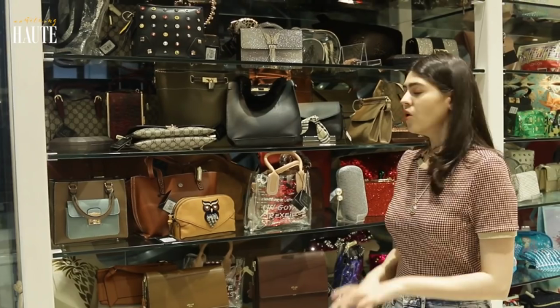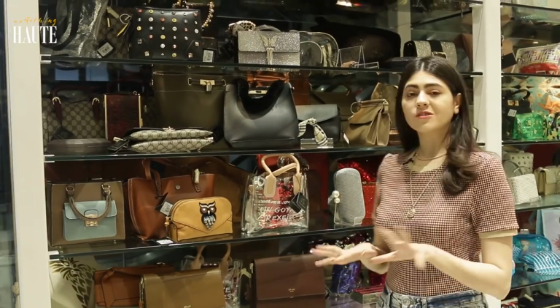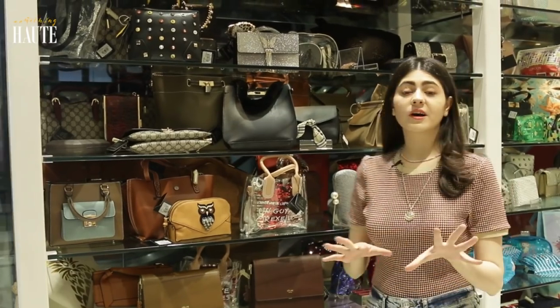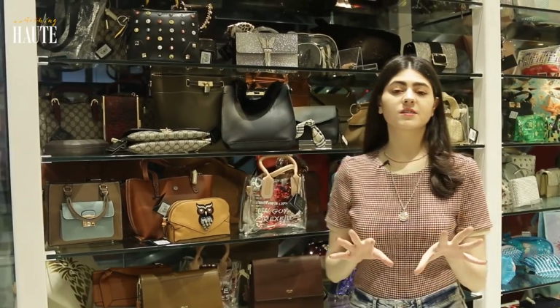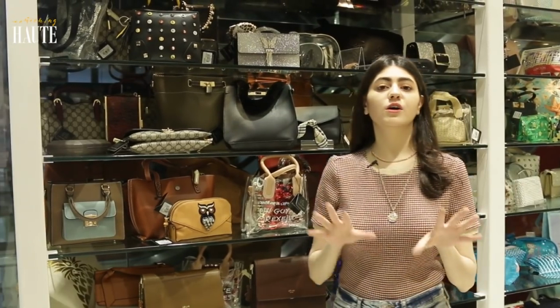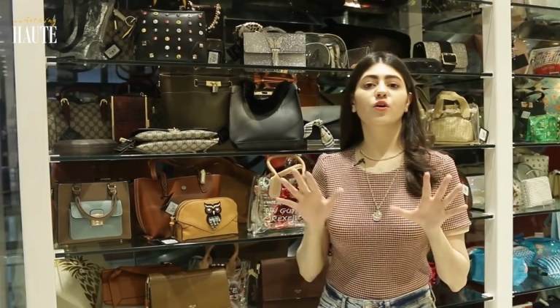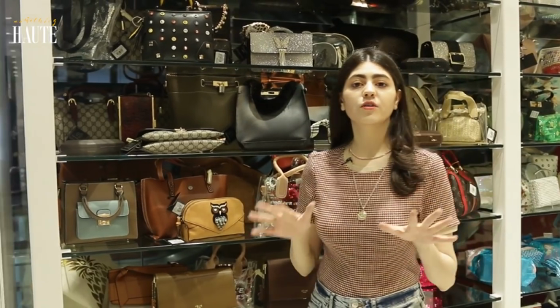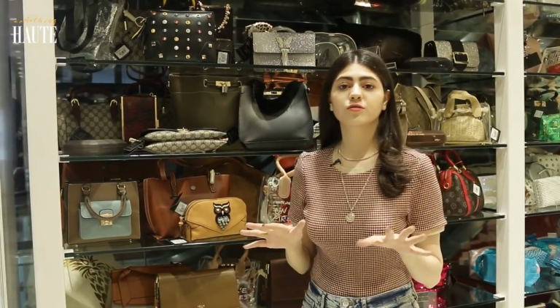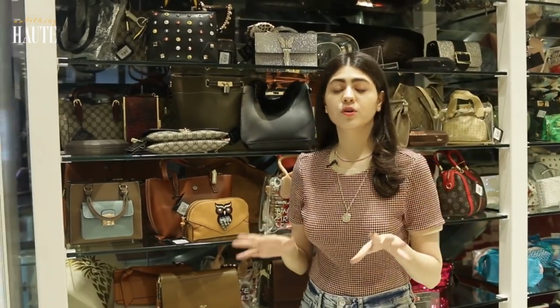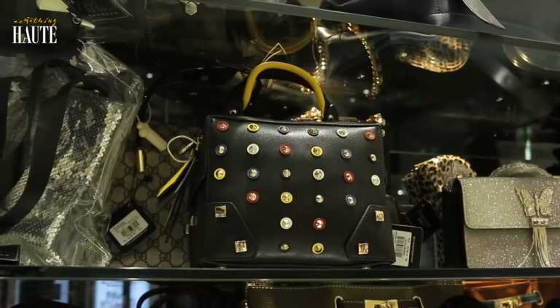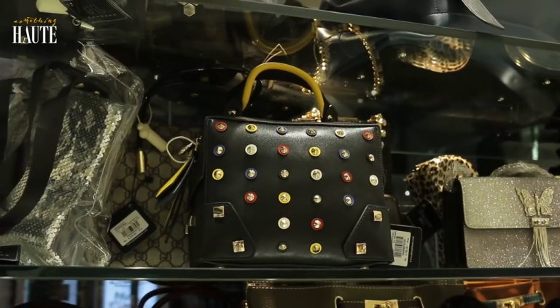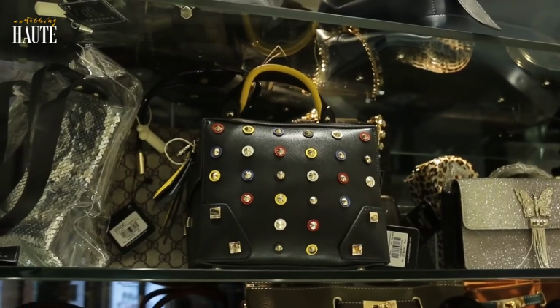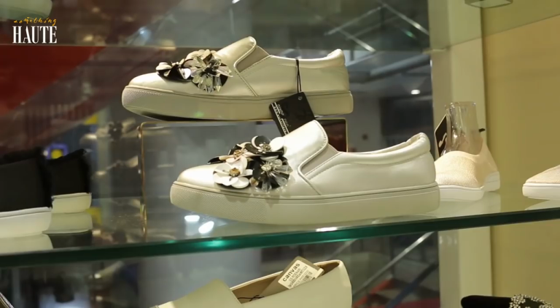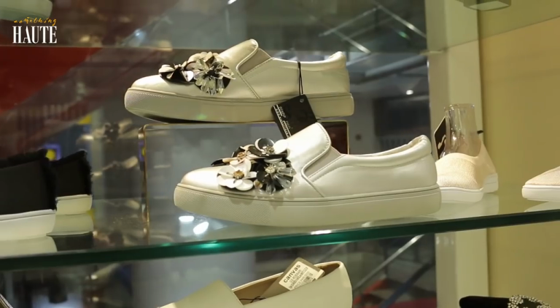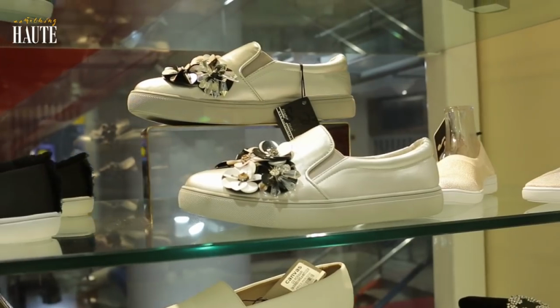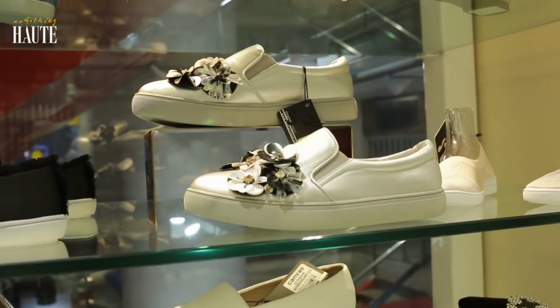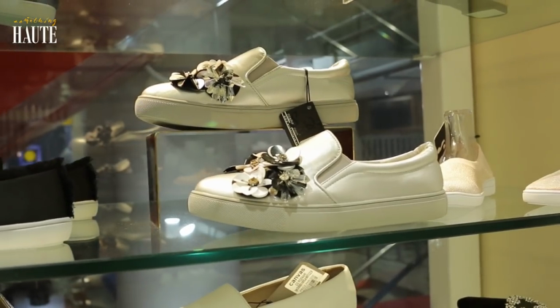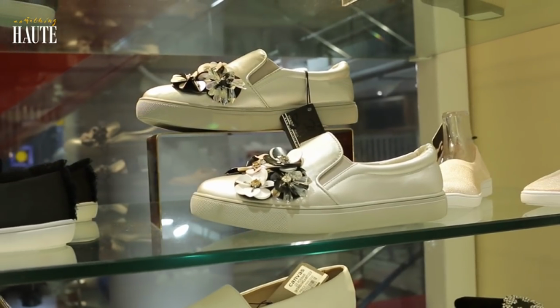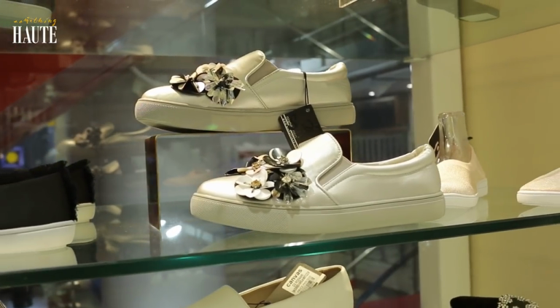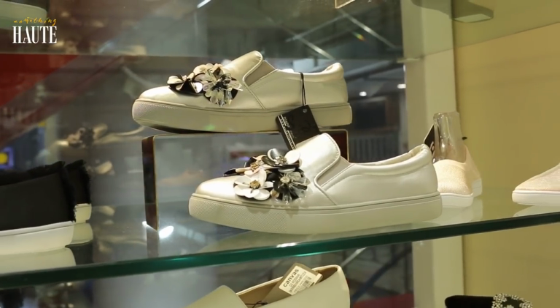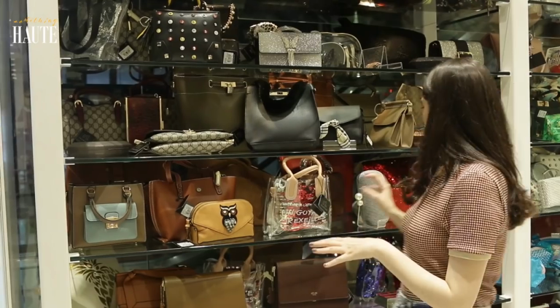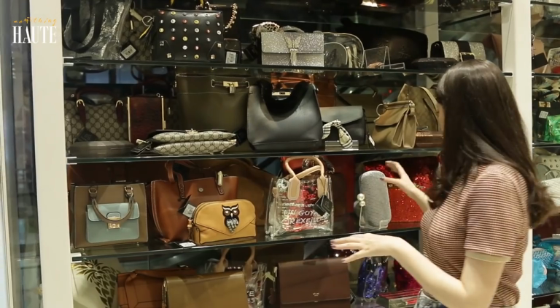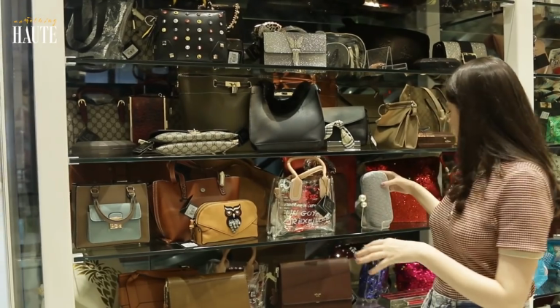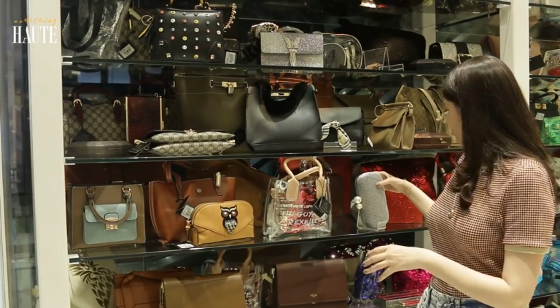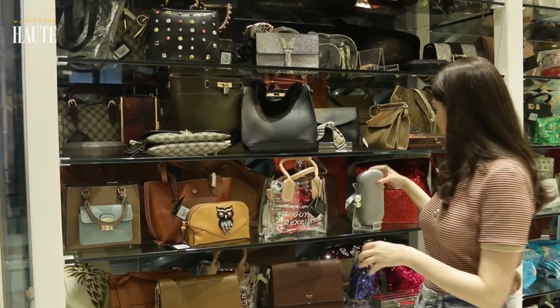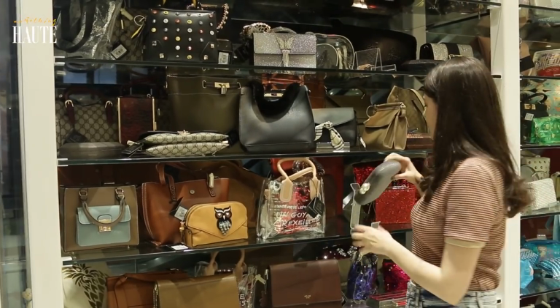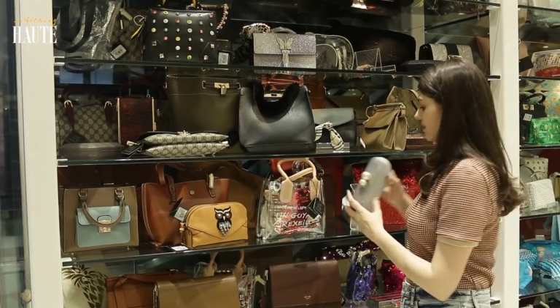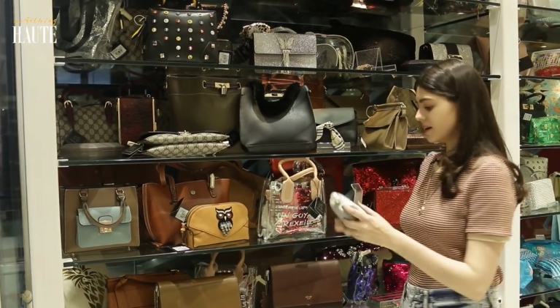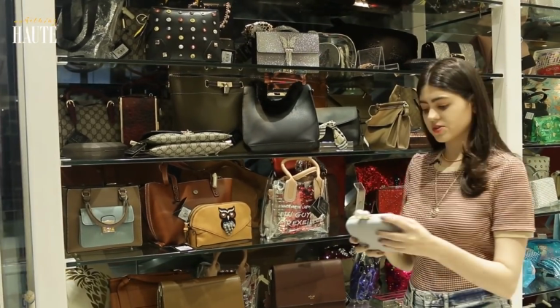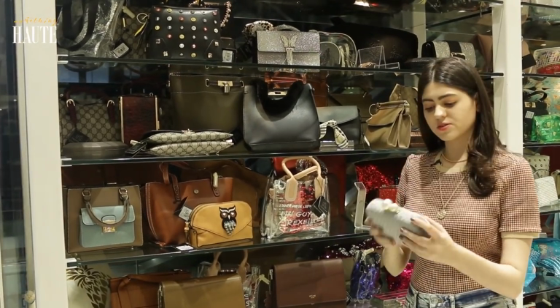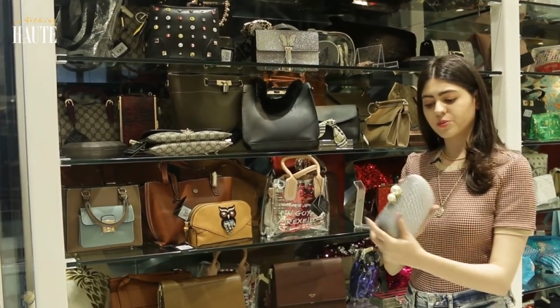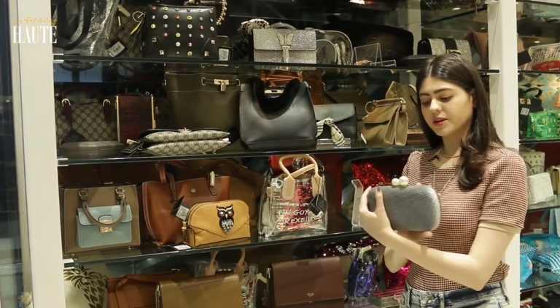Also guys, there are a lot of good bags and footwear that you can find here. Look at this clutch — it's so pretty.